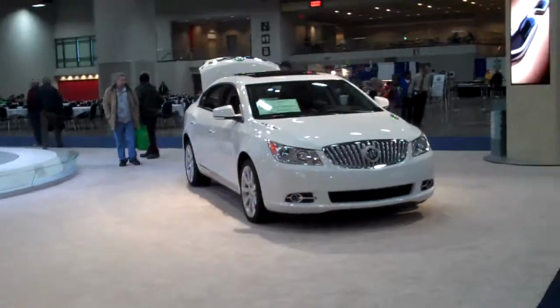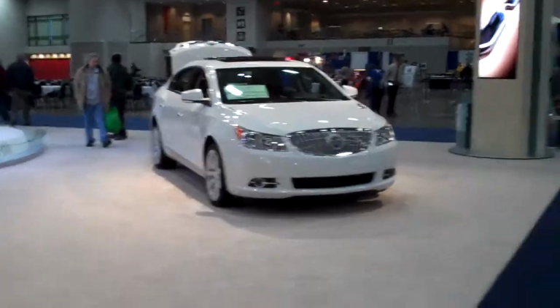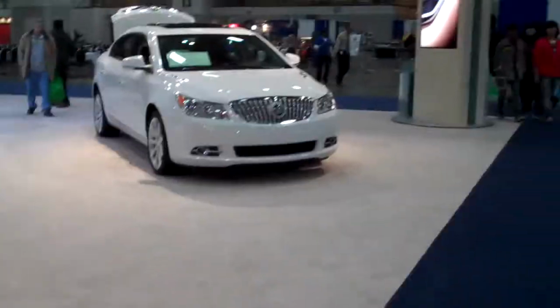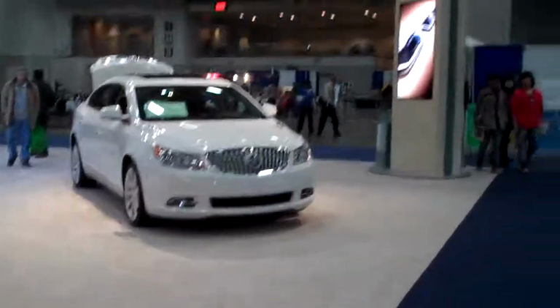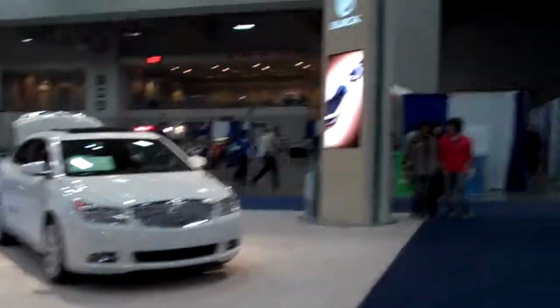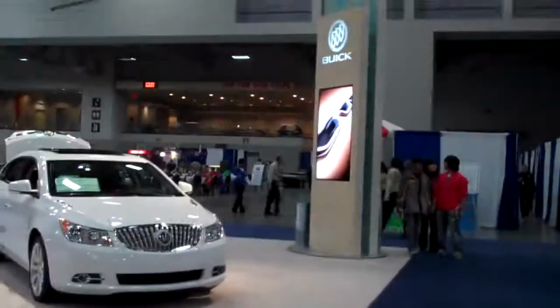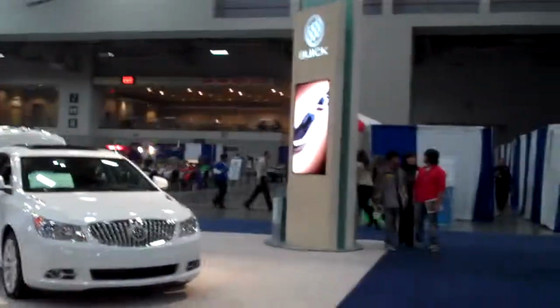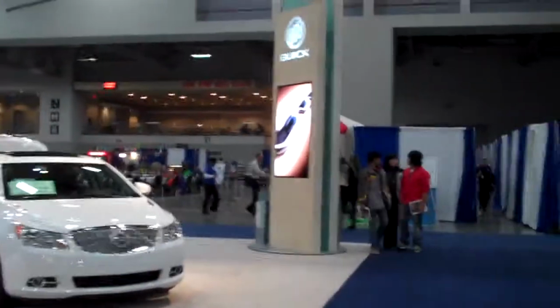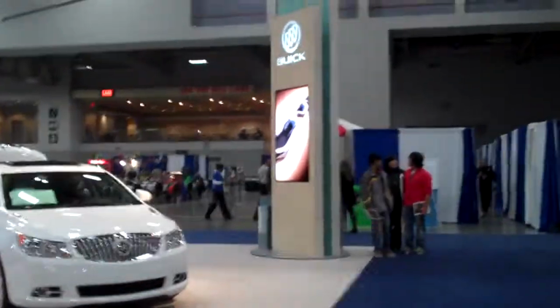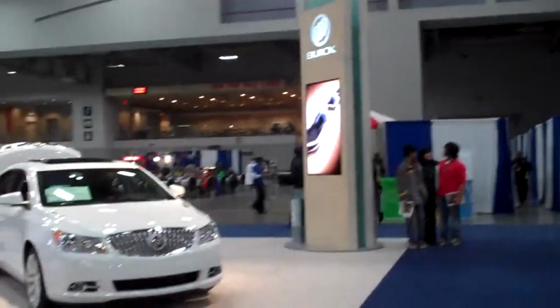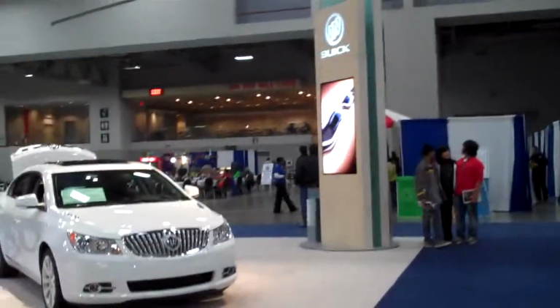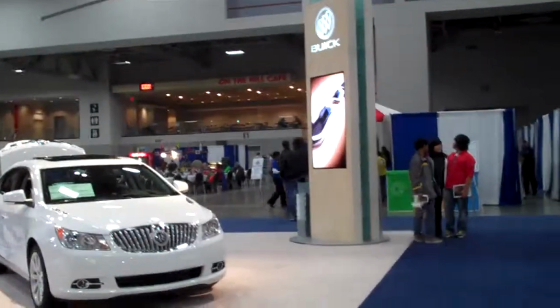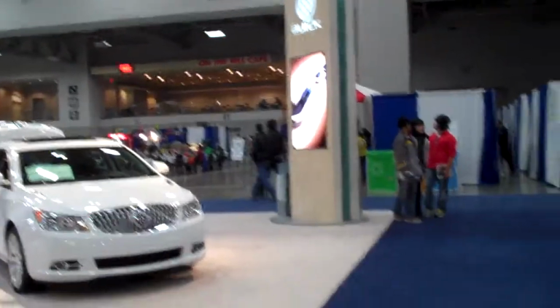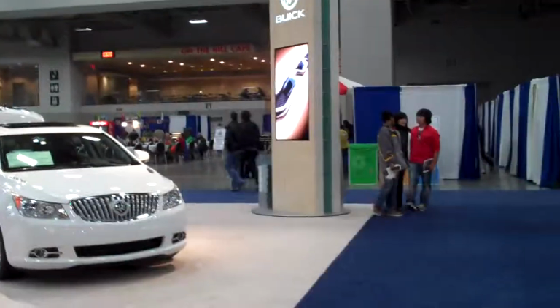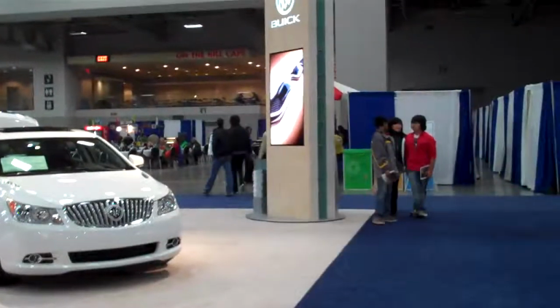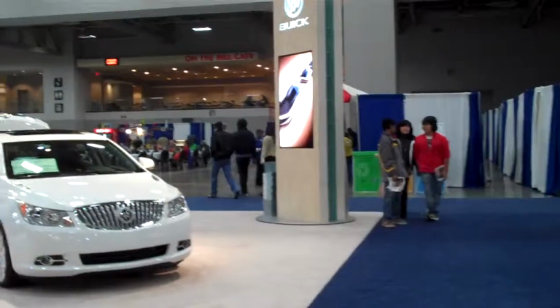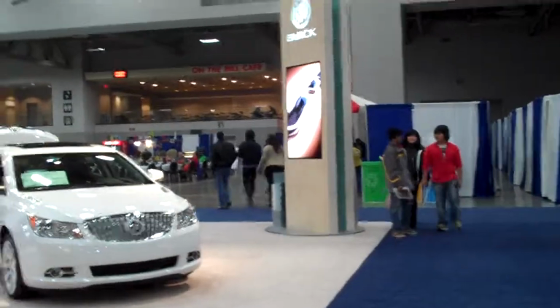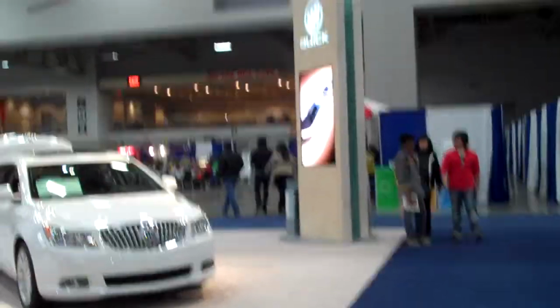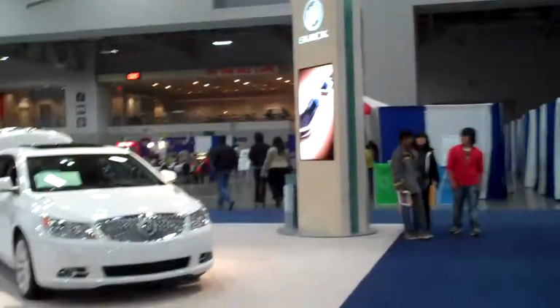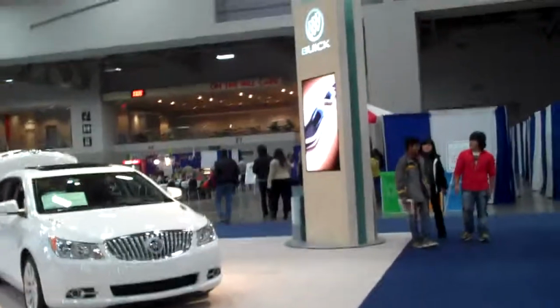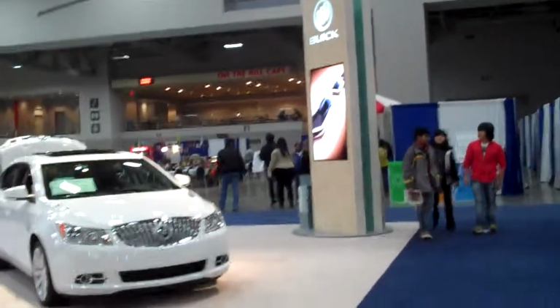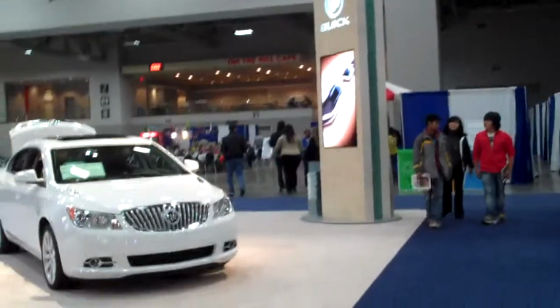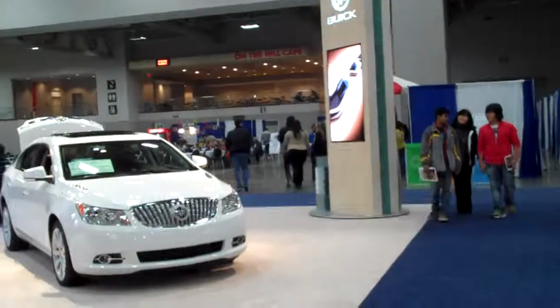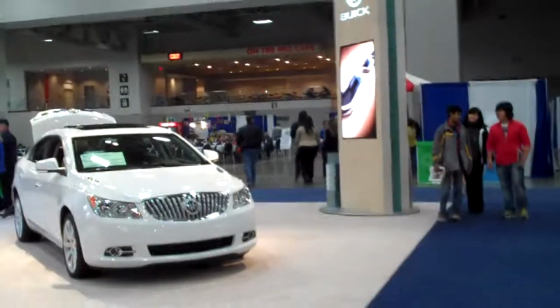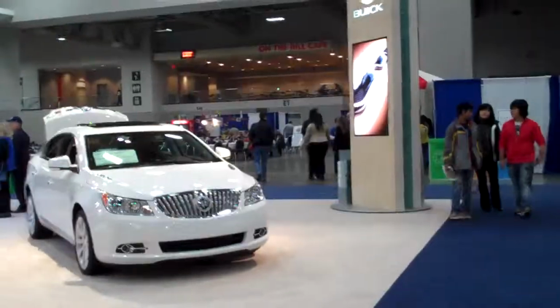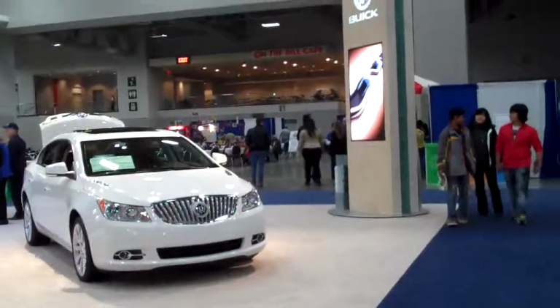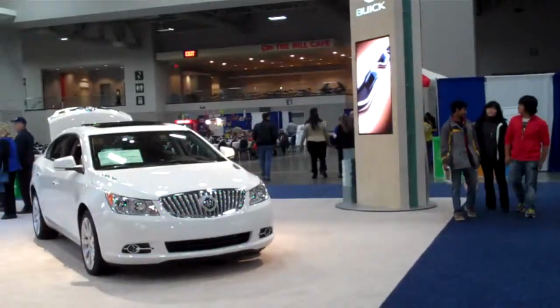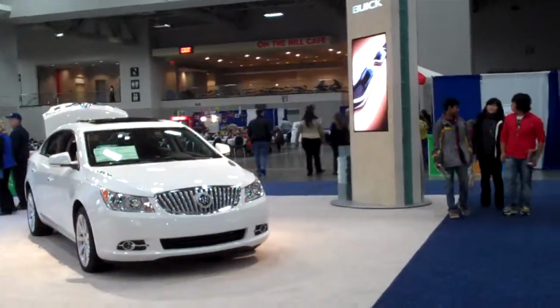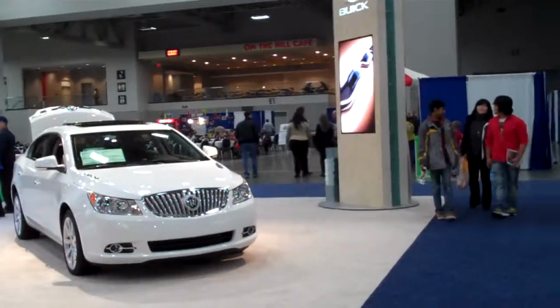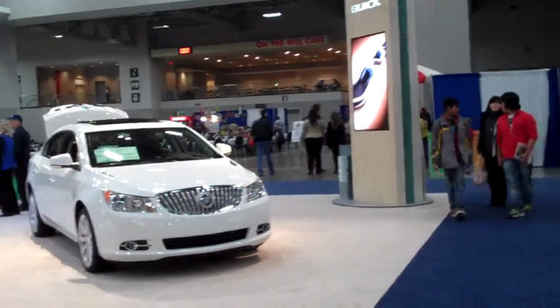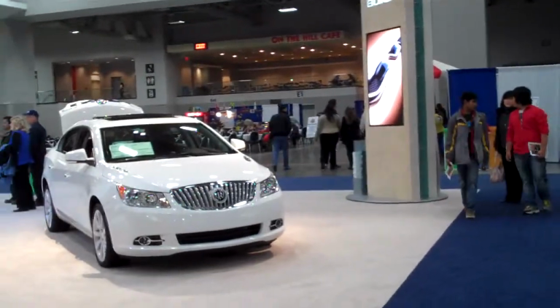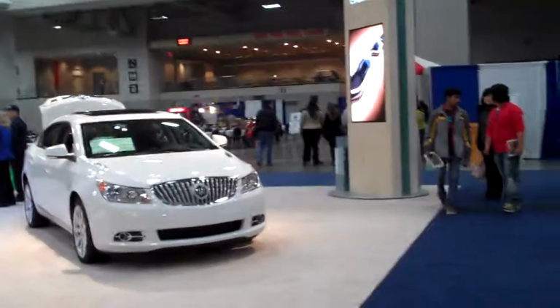And this is the Buick display at the 2010 DC International Auto Show.